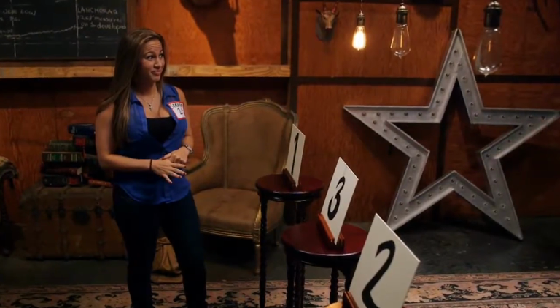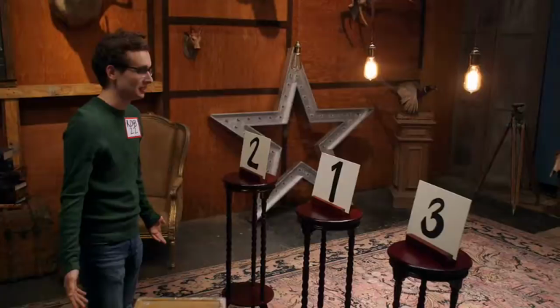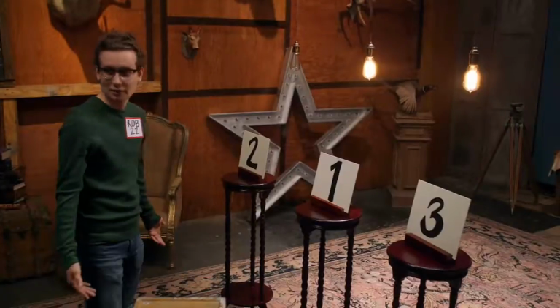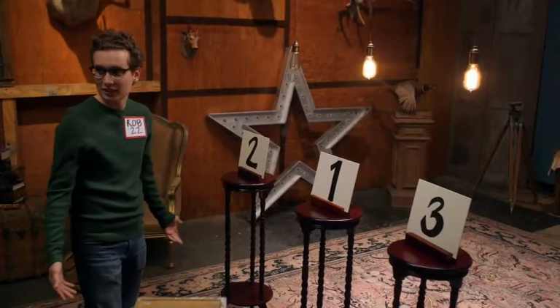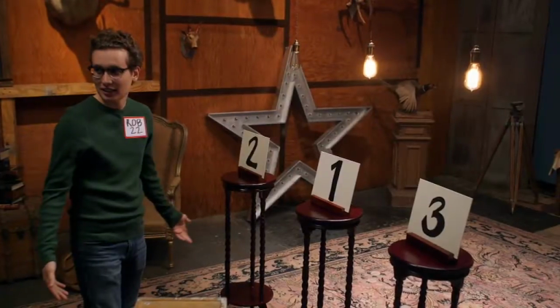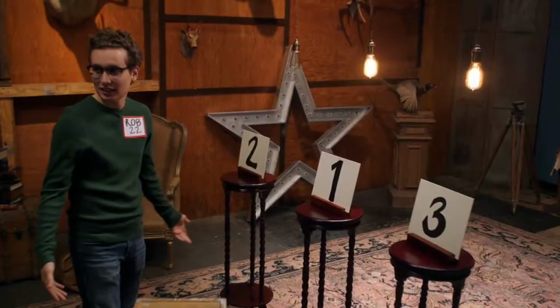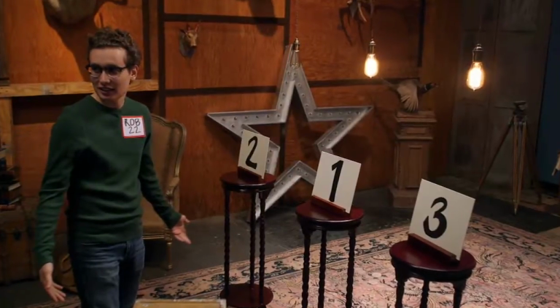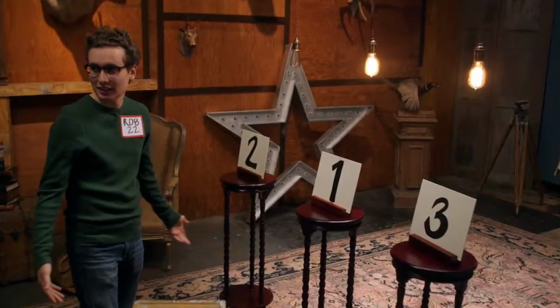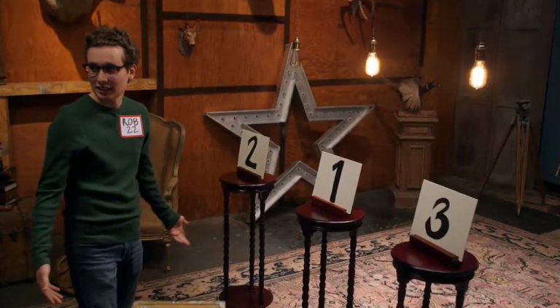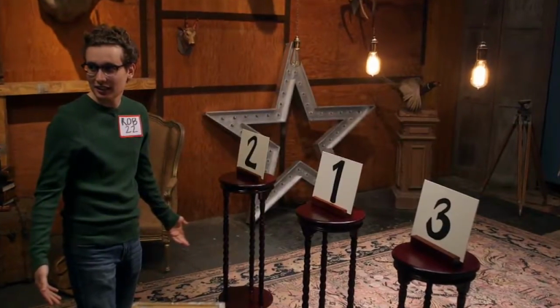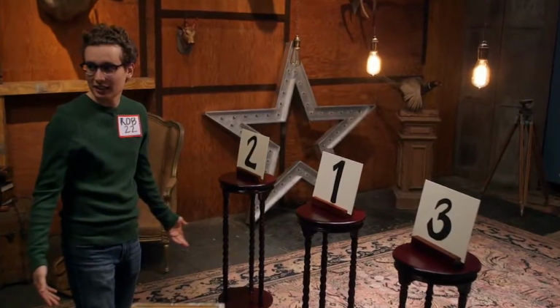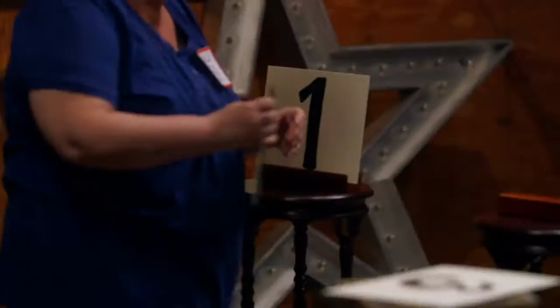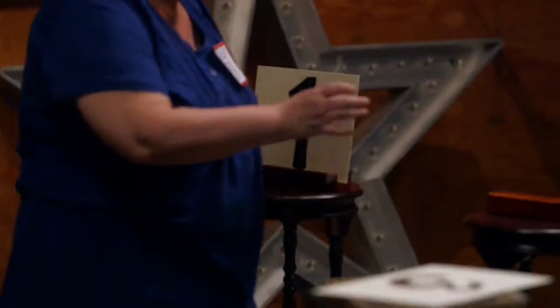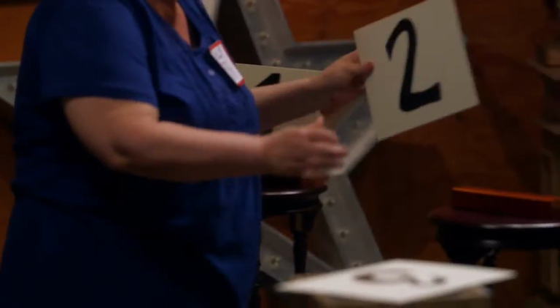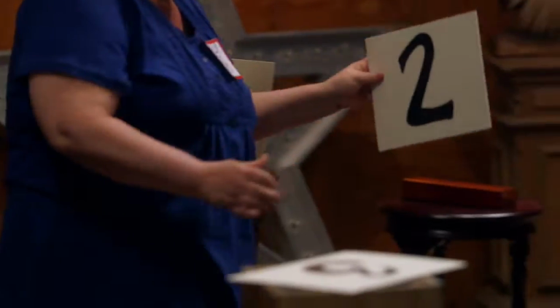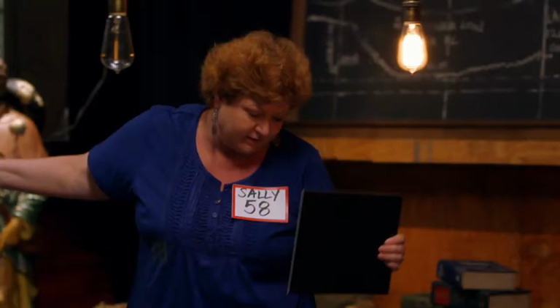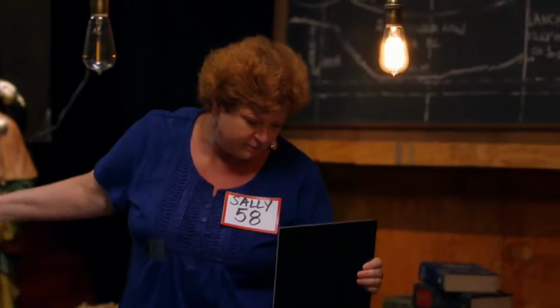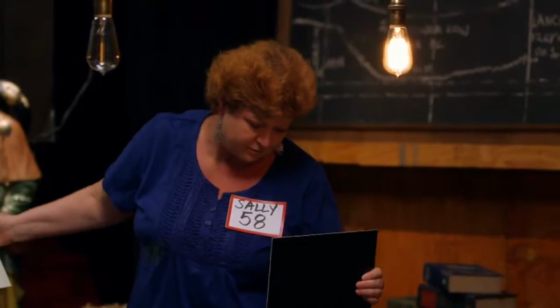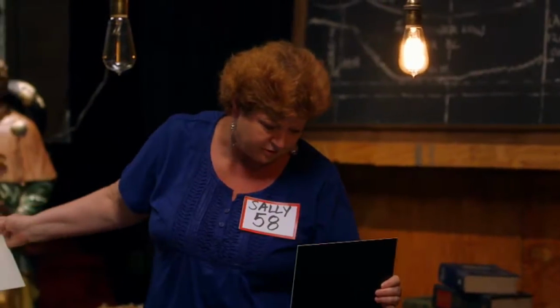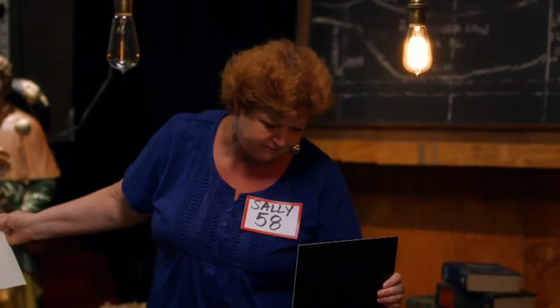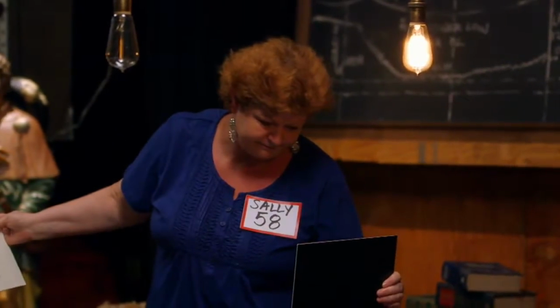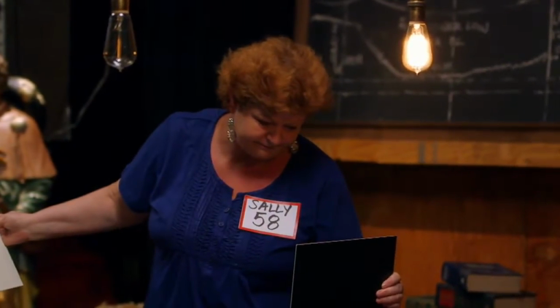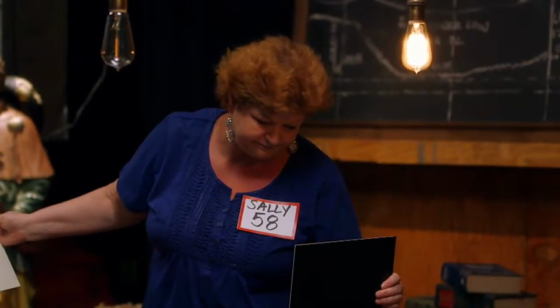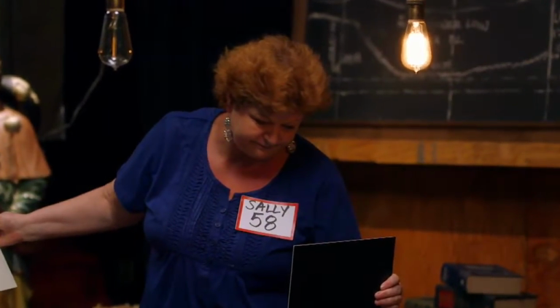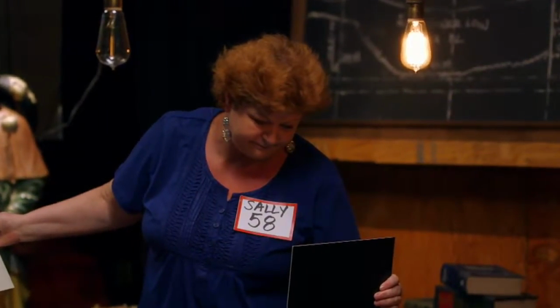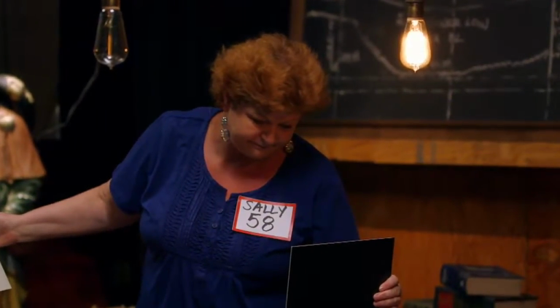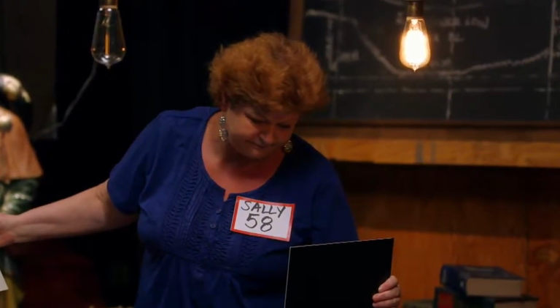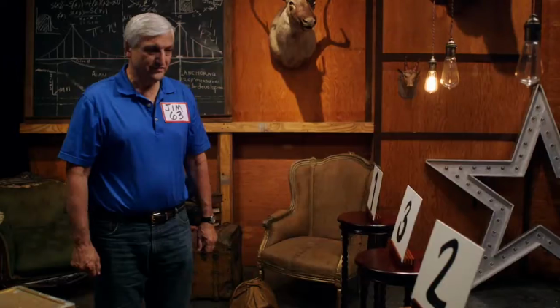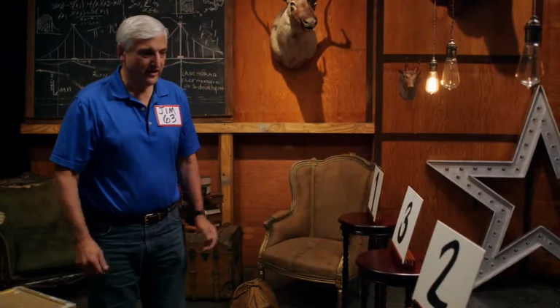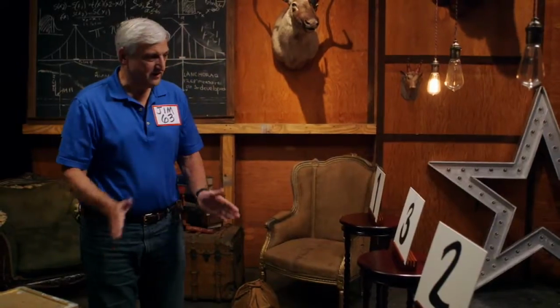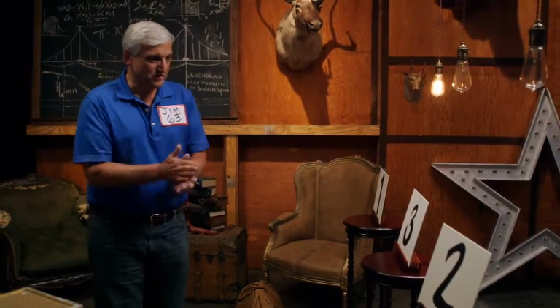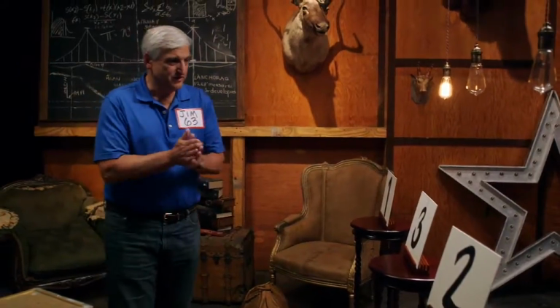Another participant checks their answer. They say if they're wrong, they're just wrong. Then: 'I think I got it' — it looks good.